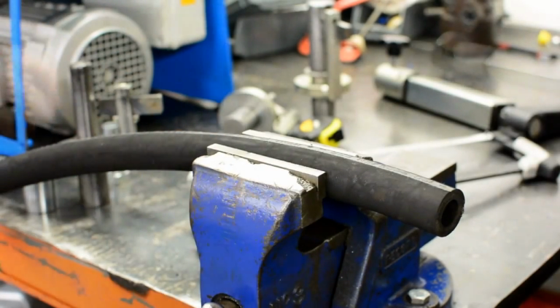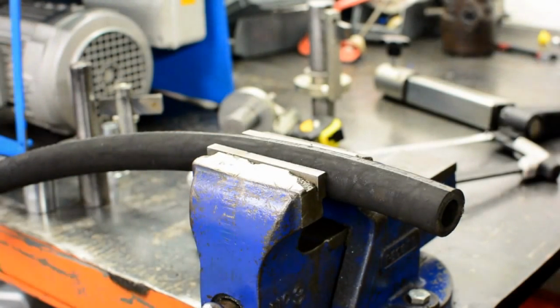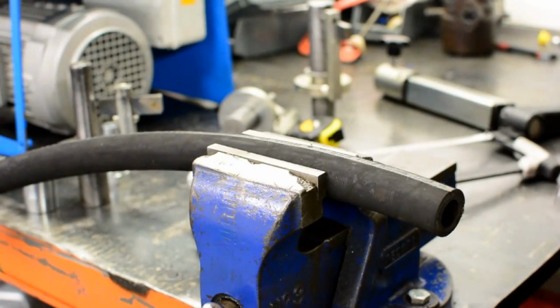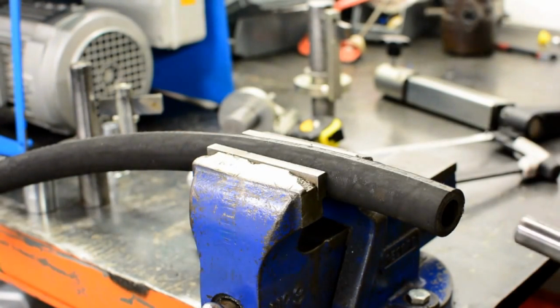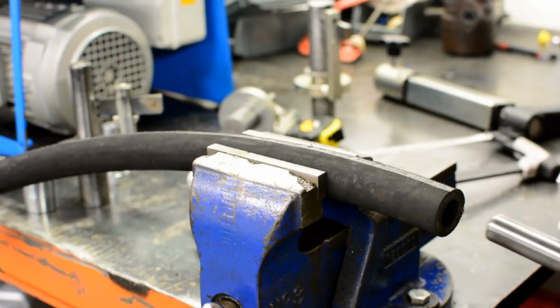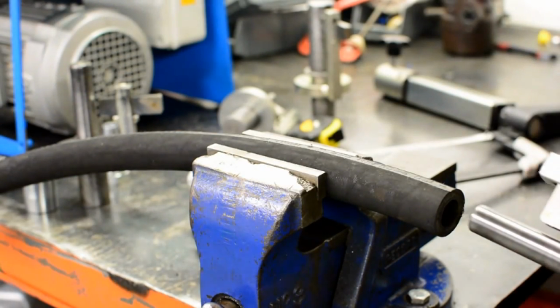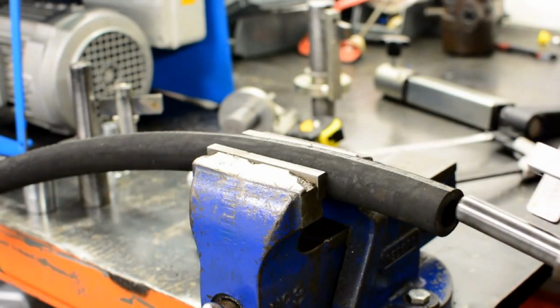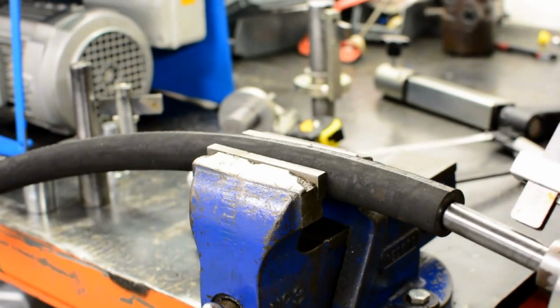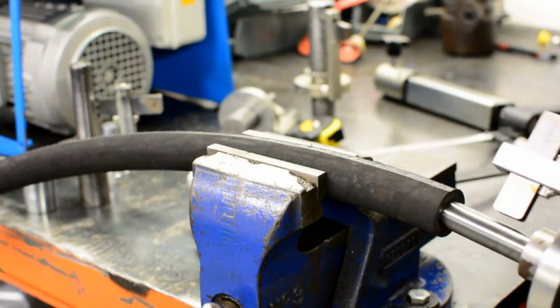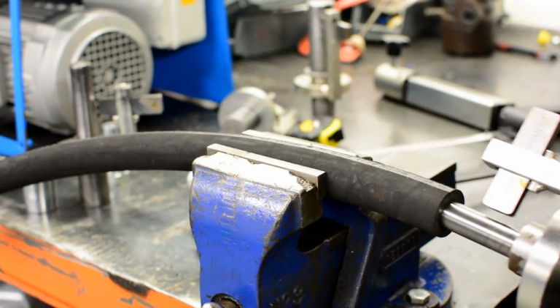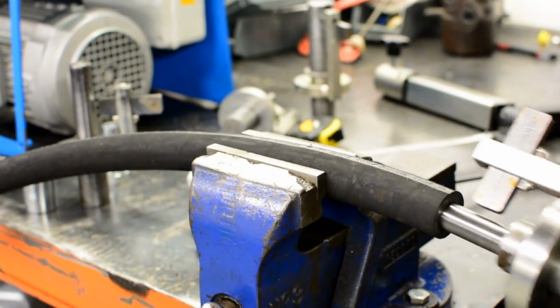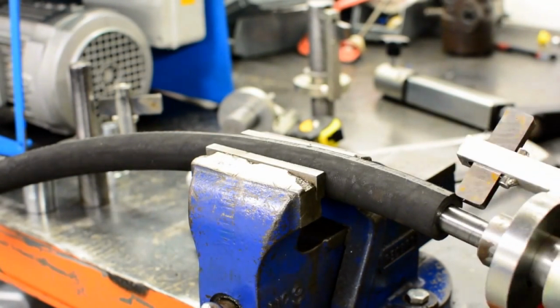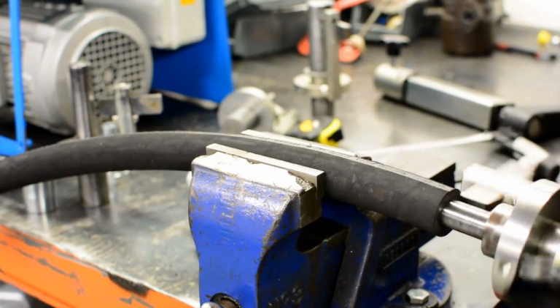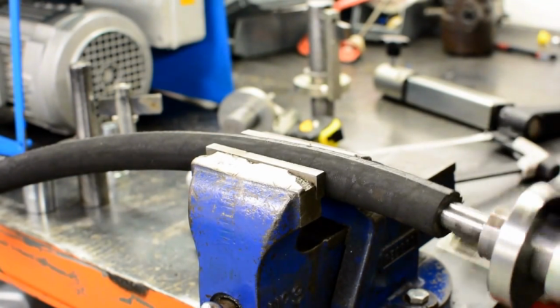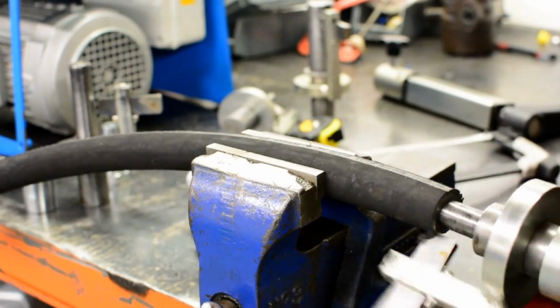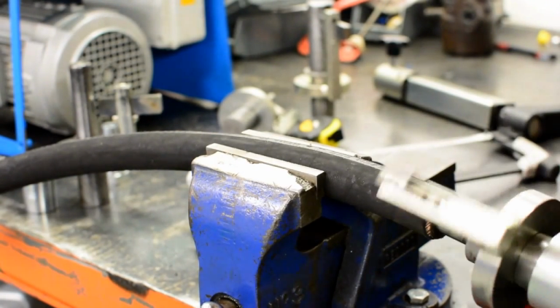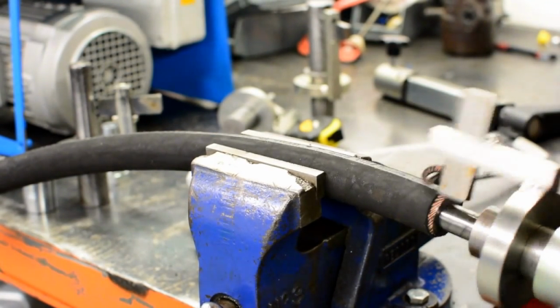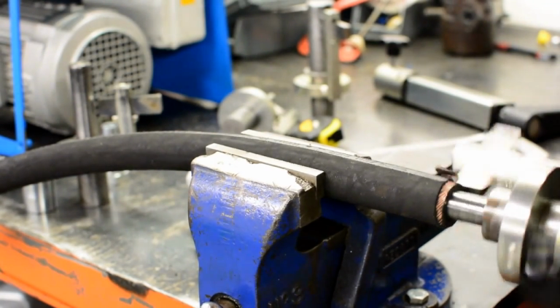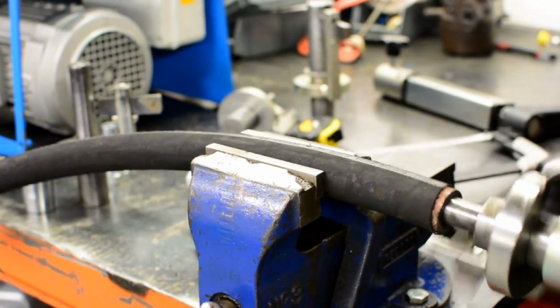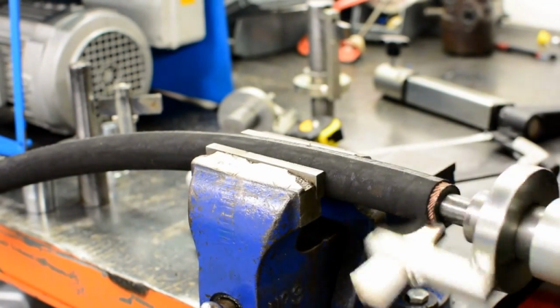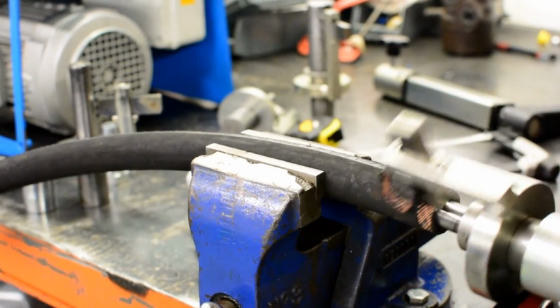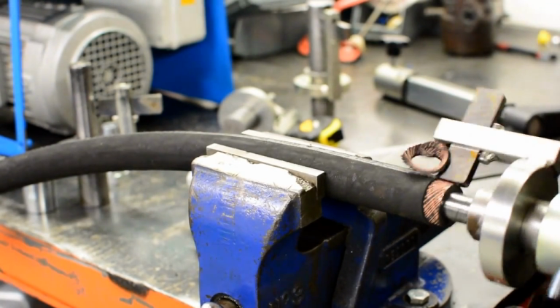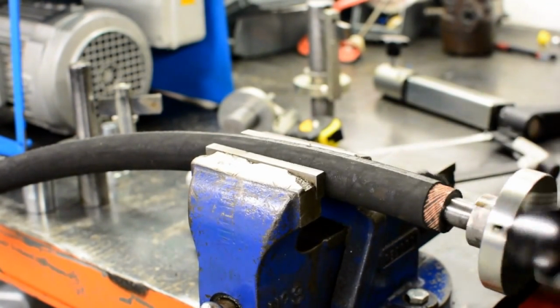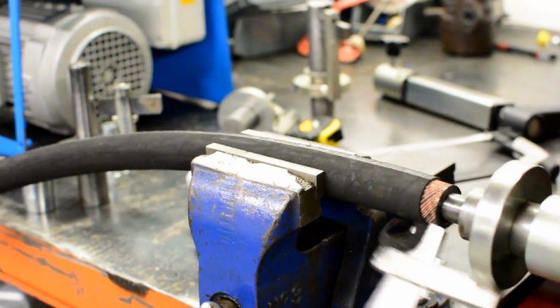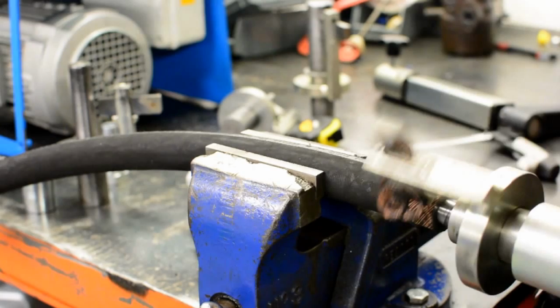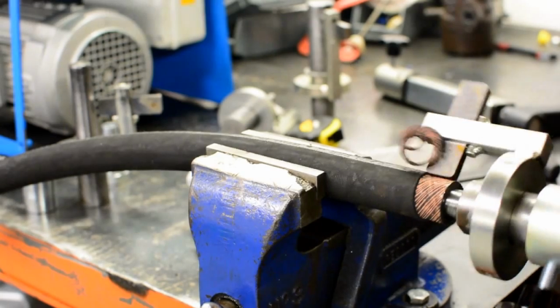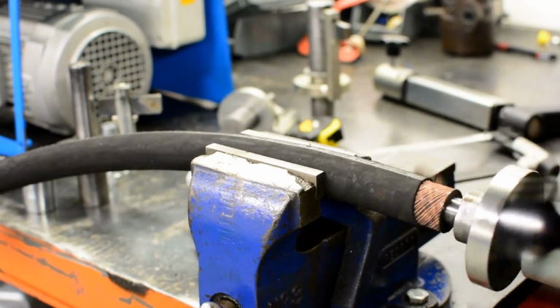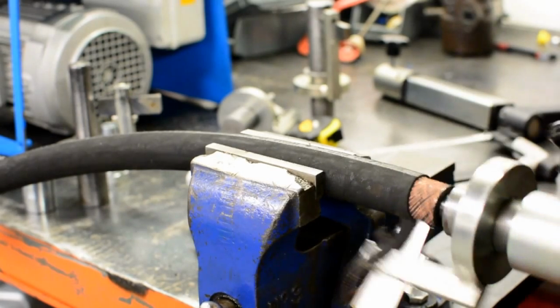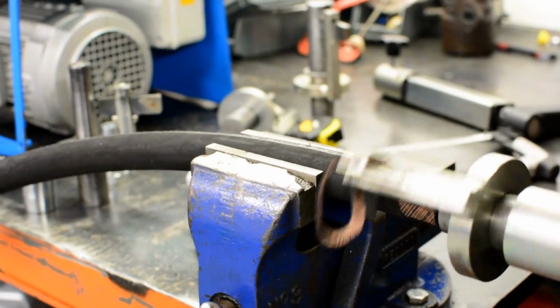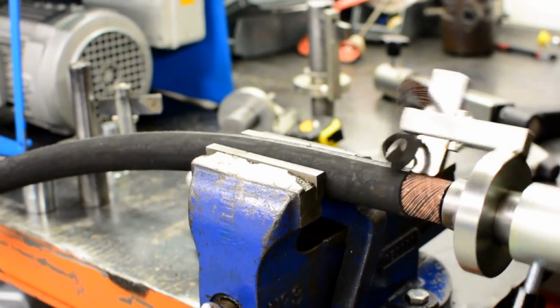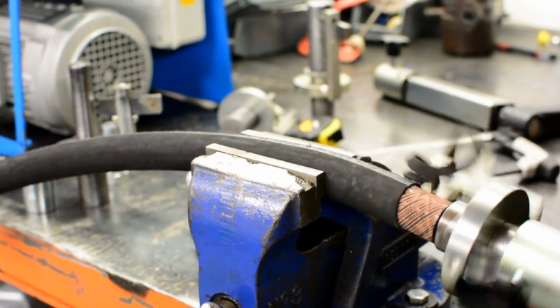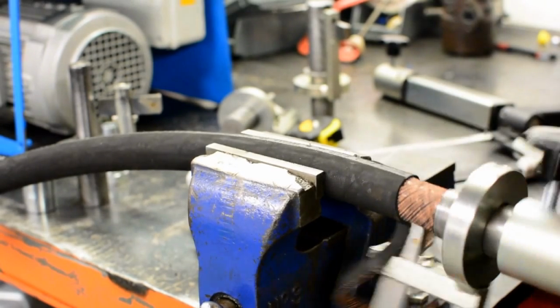This is the way forward. Quick, accurate and essential for making hose assemblies that you can rely on every time.